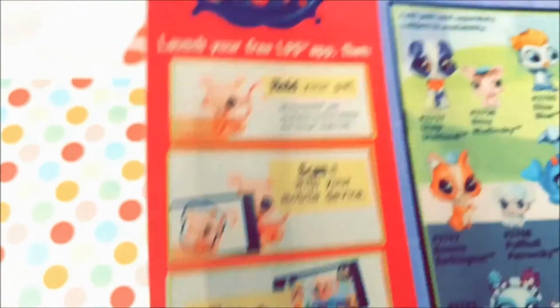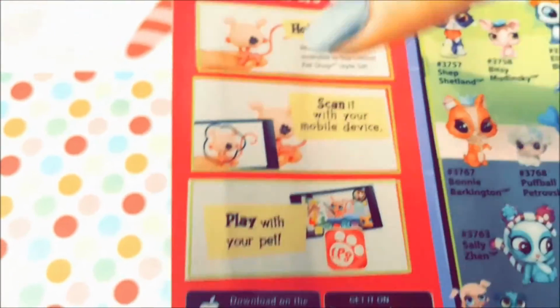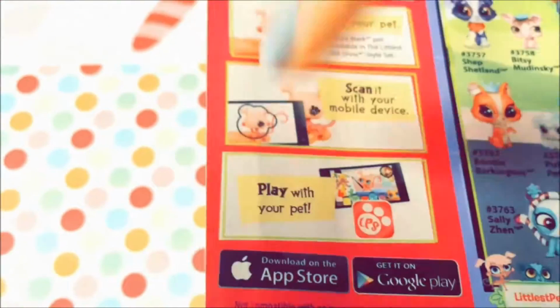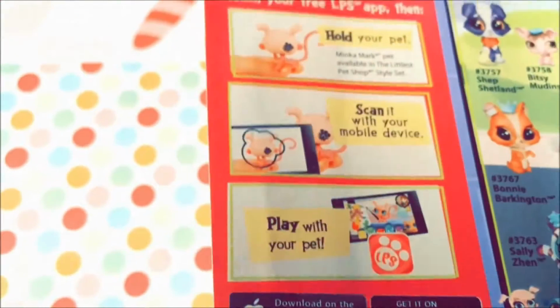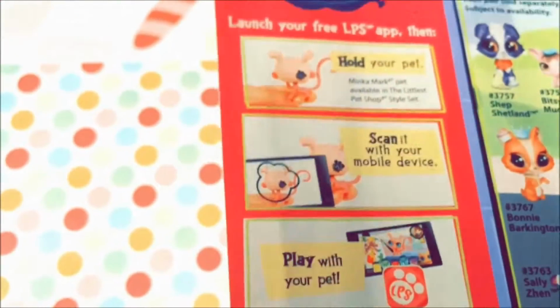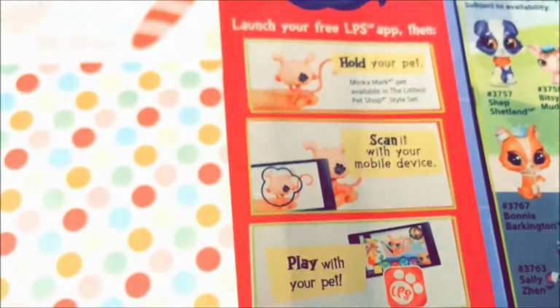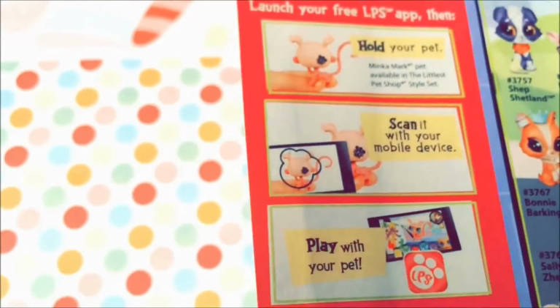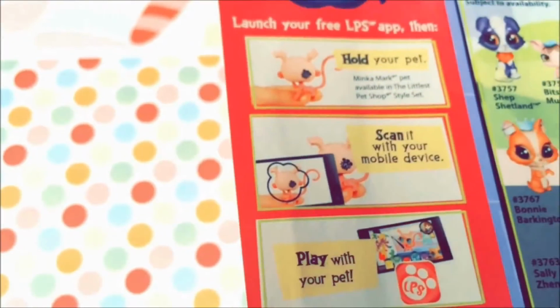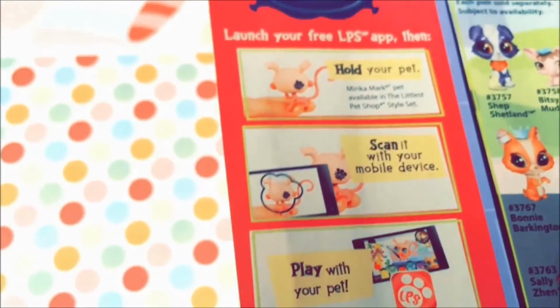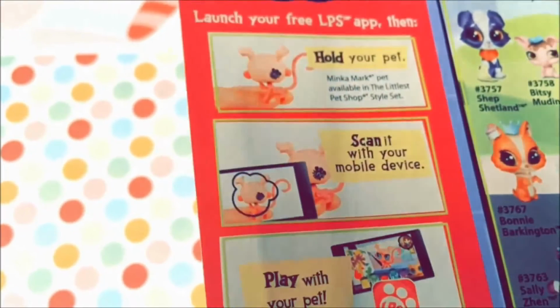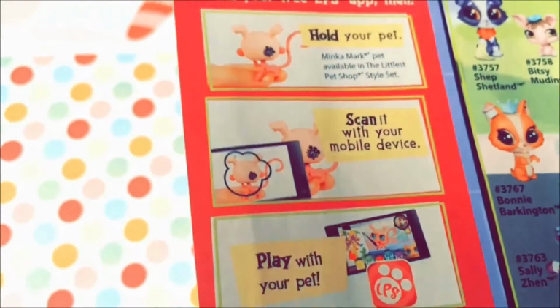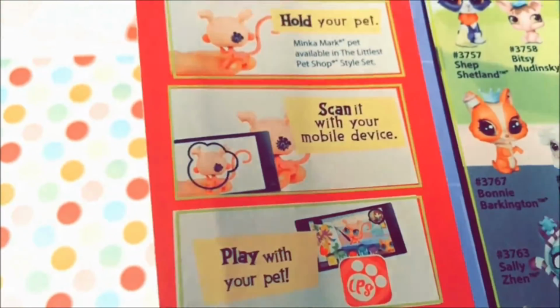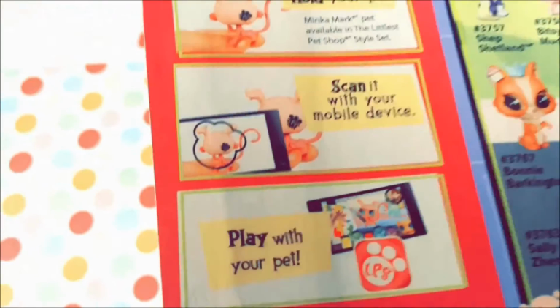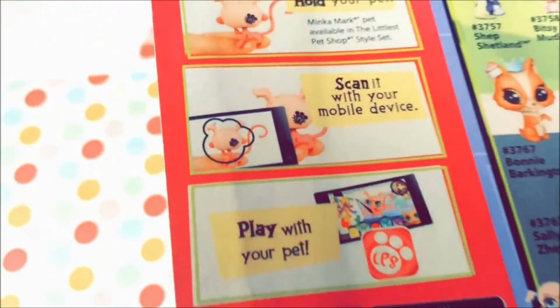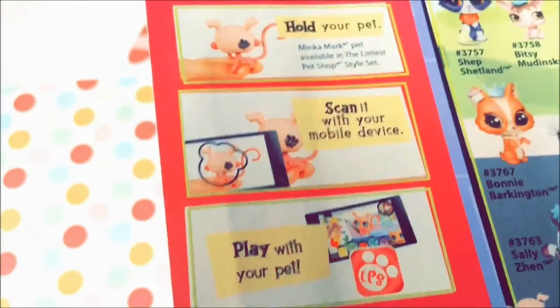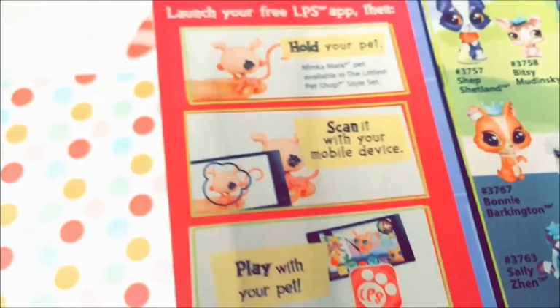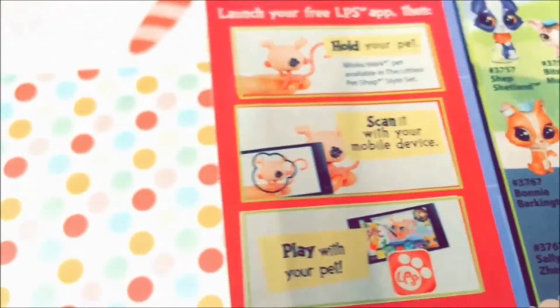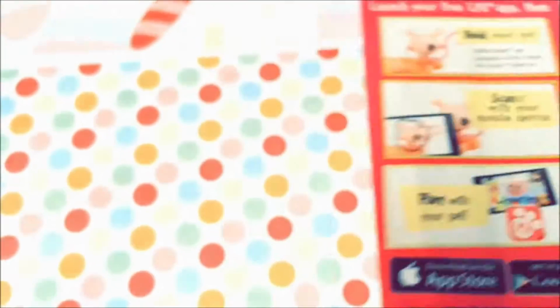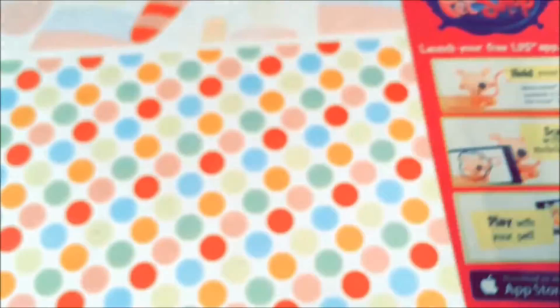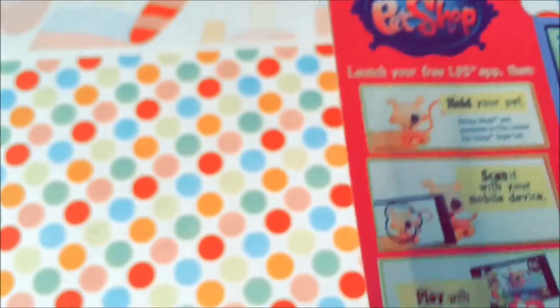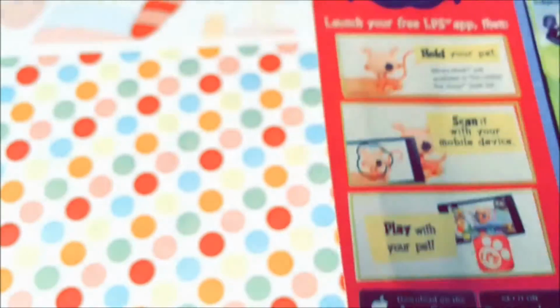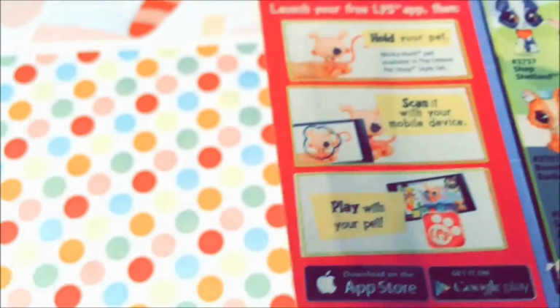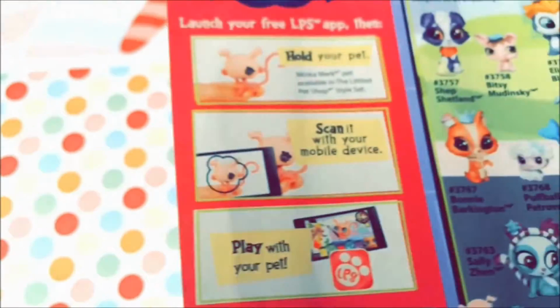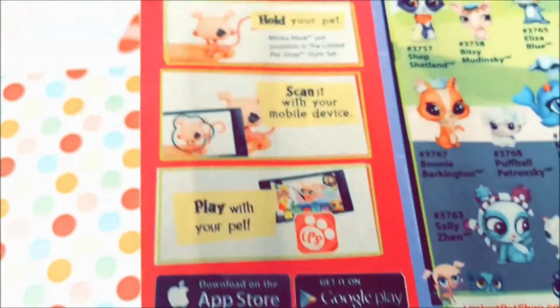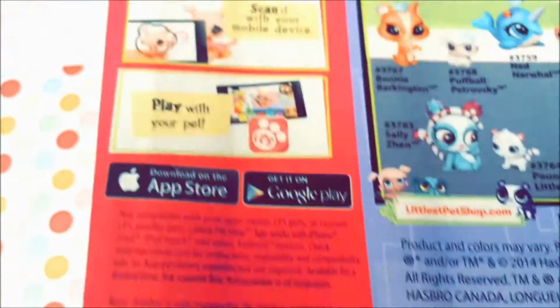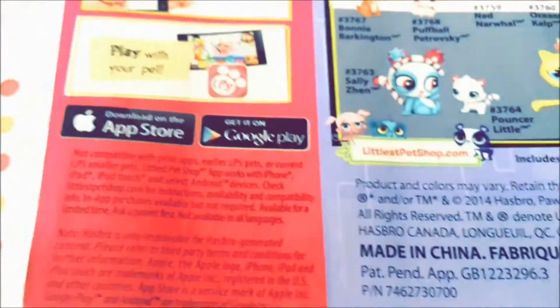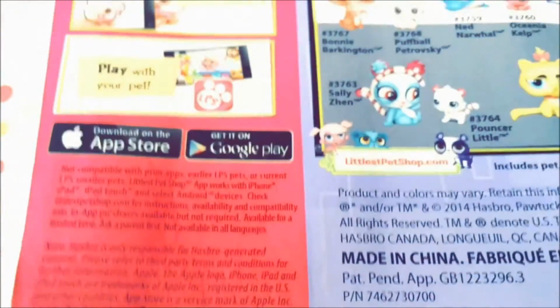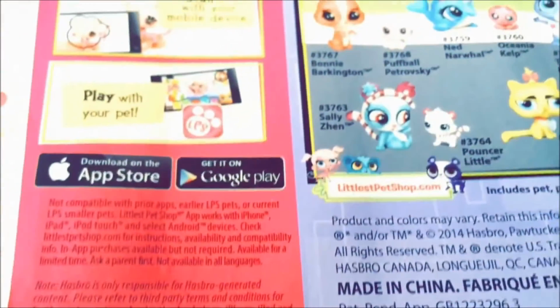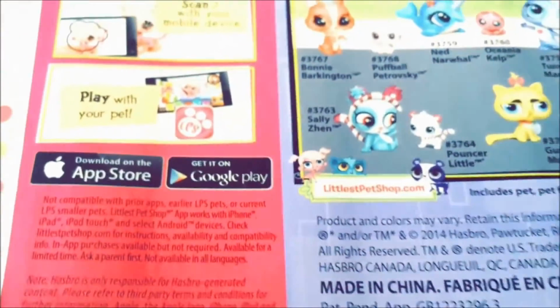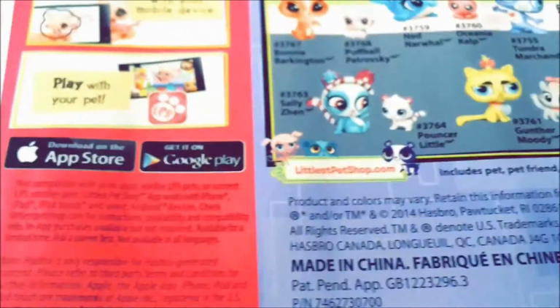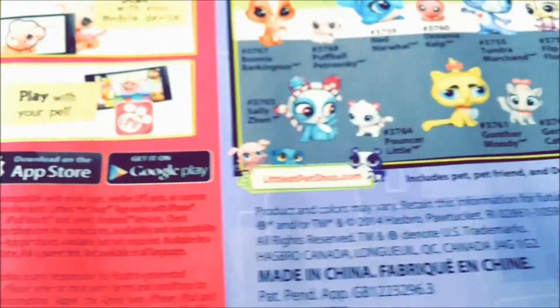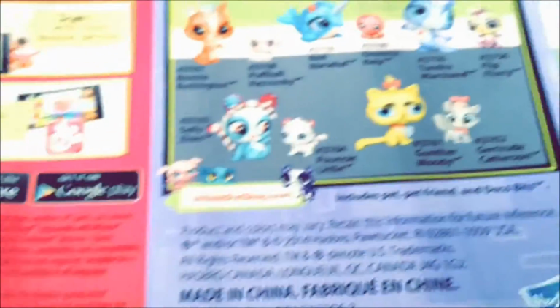Here is the online game feature — you can scan the code on the back of the pets and play with them online.